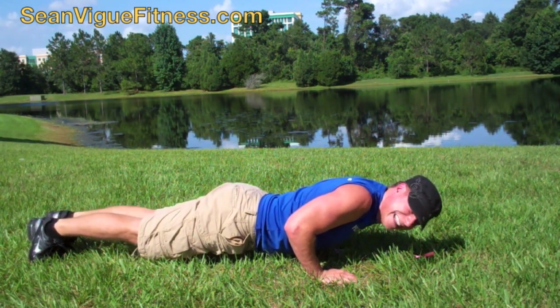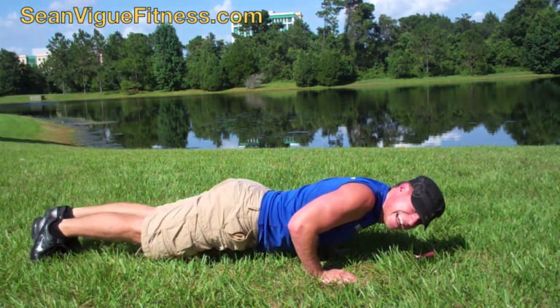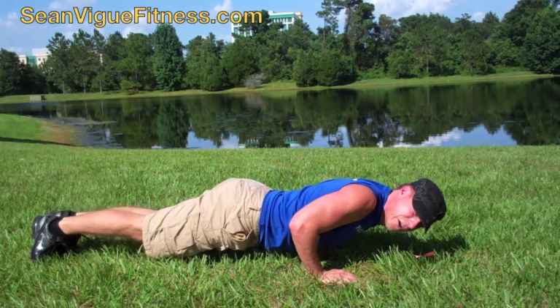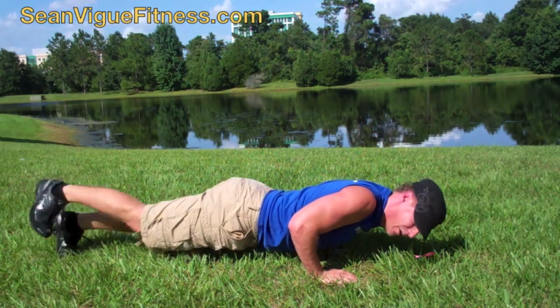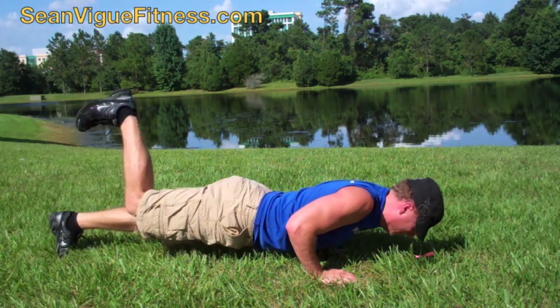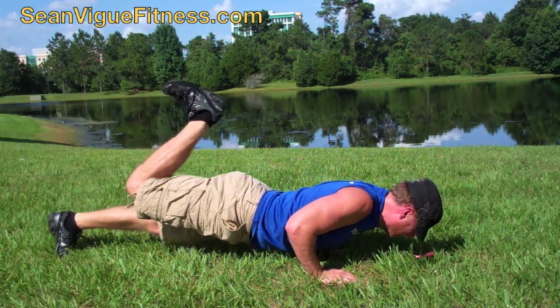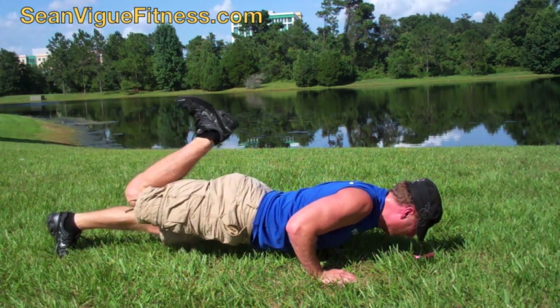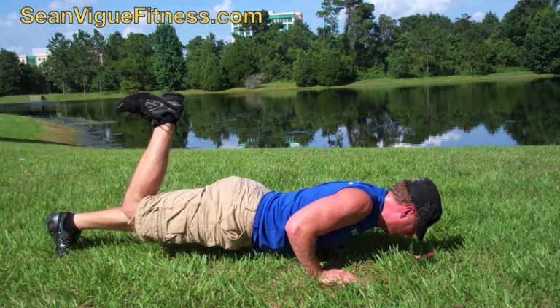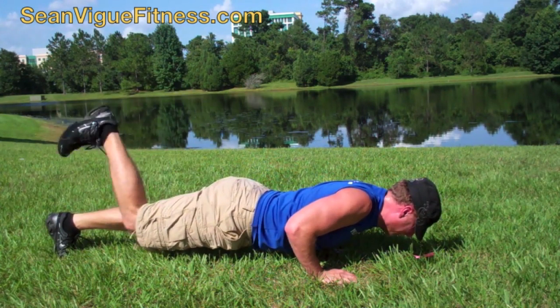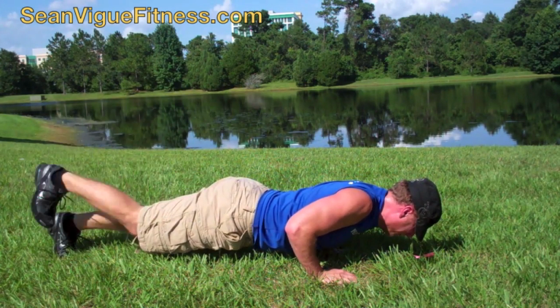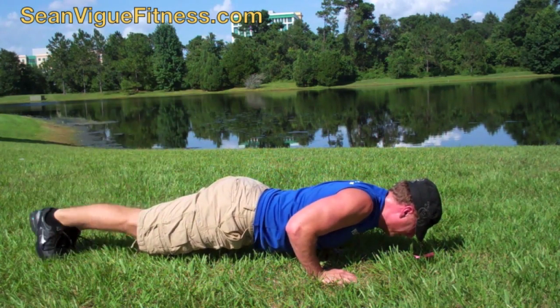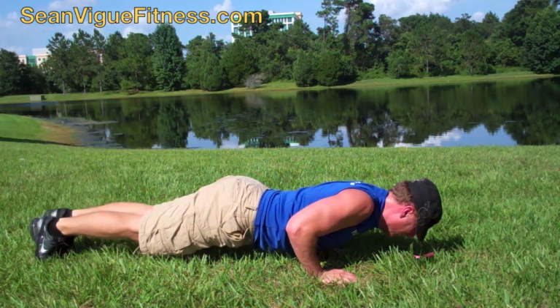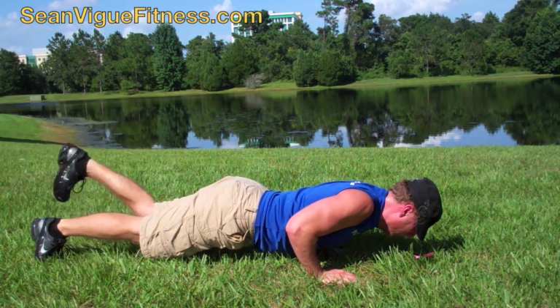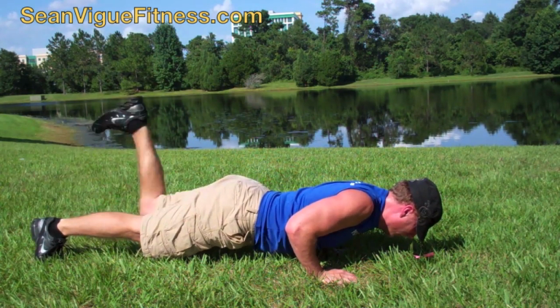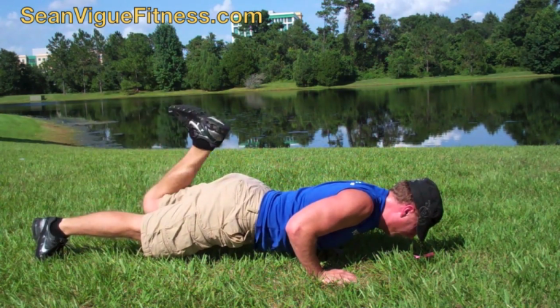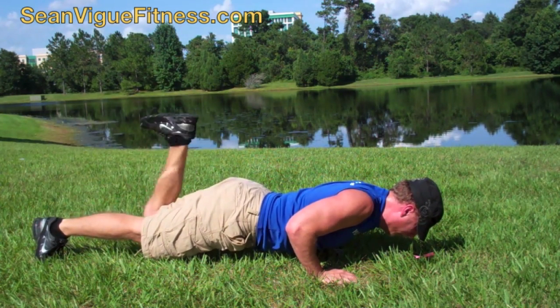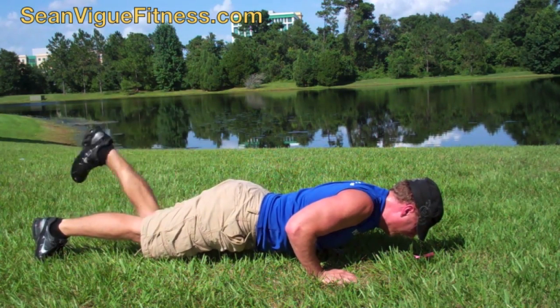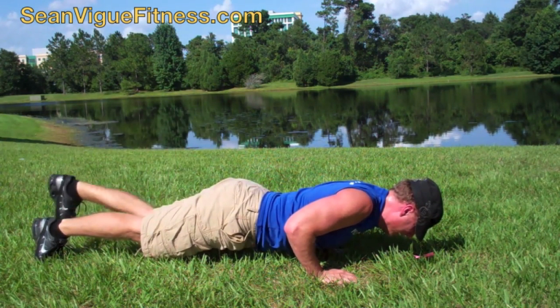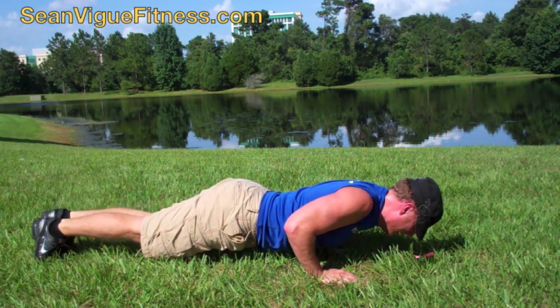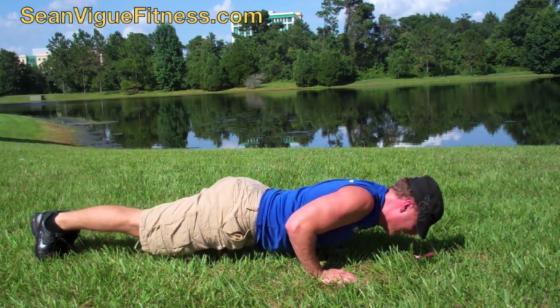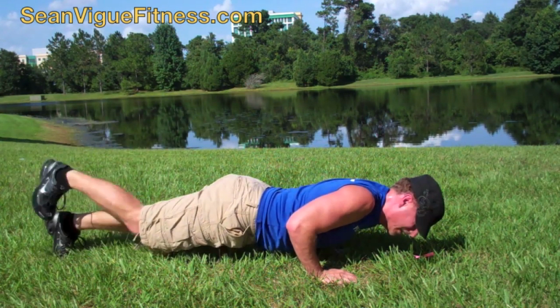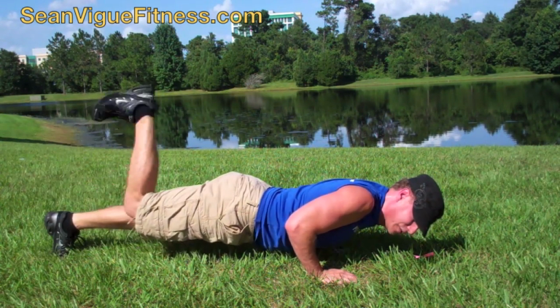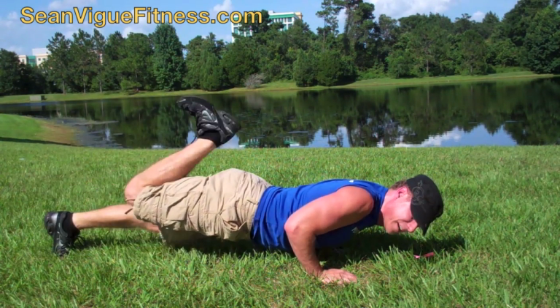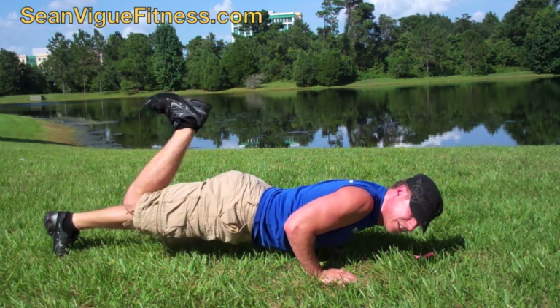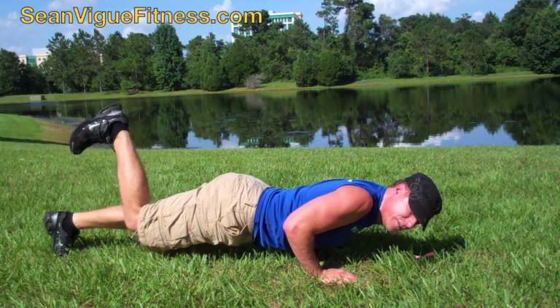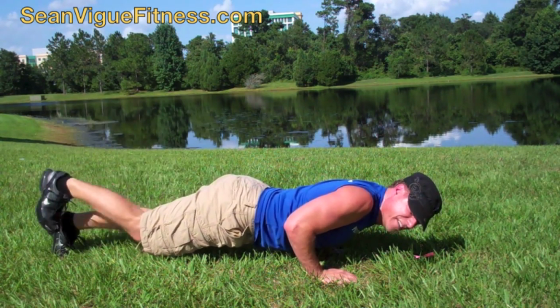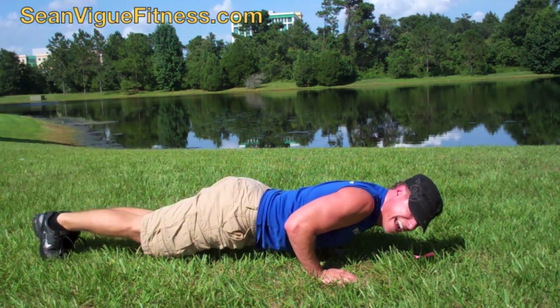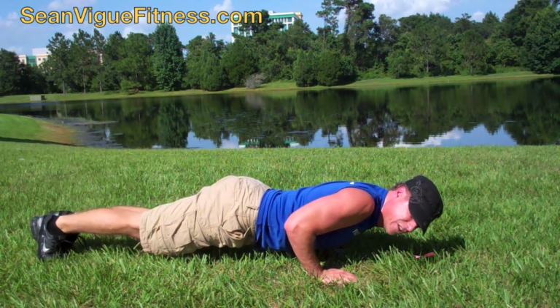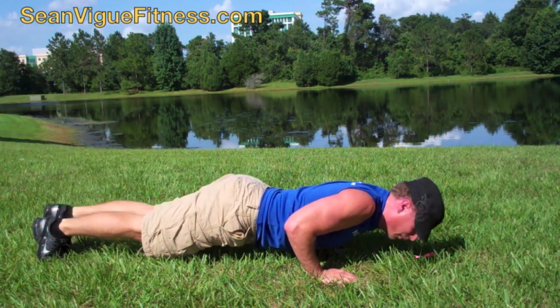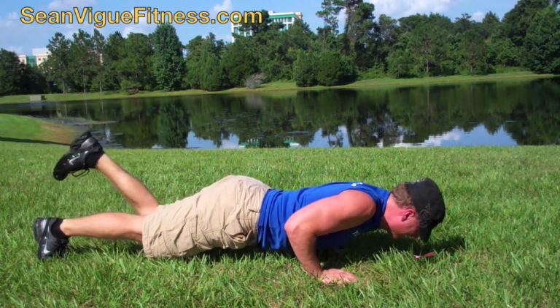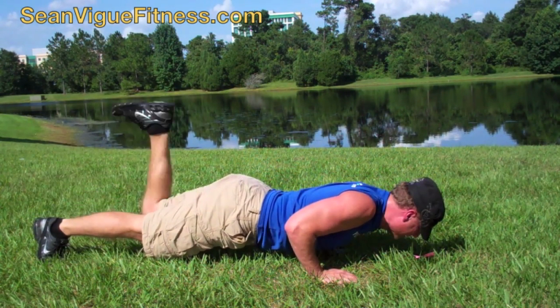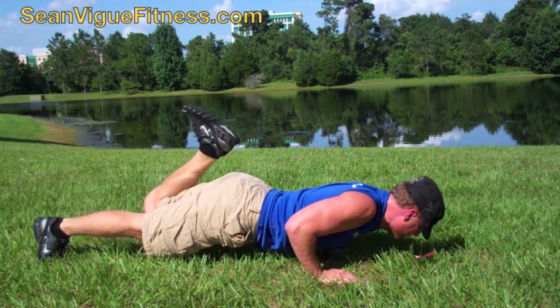Leg curls — curl. This is fun to do if you have ankle weights, too.